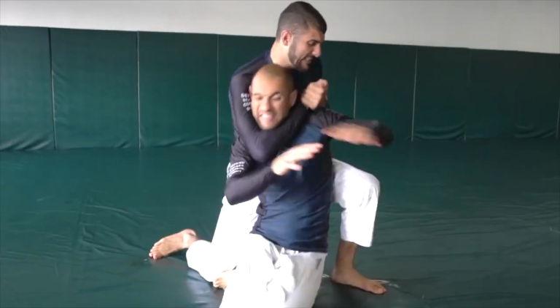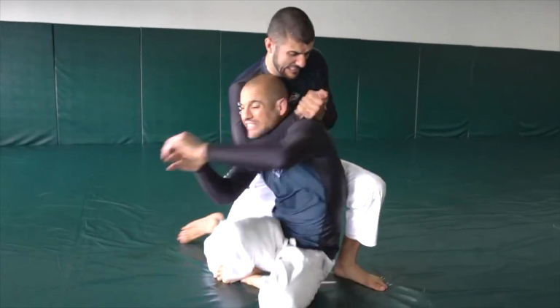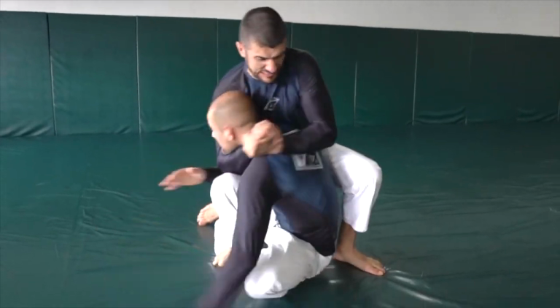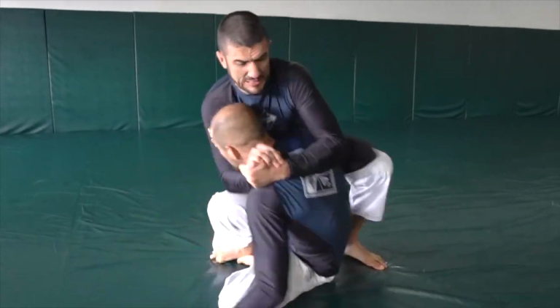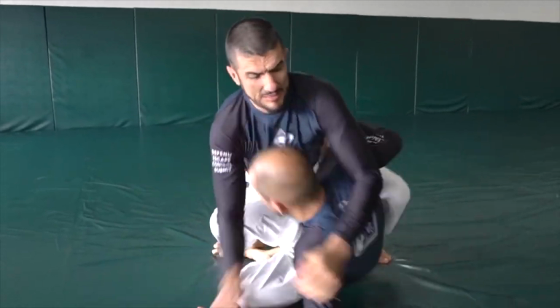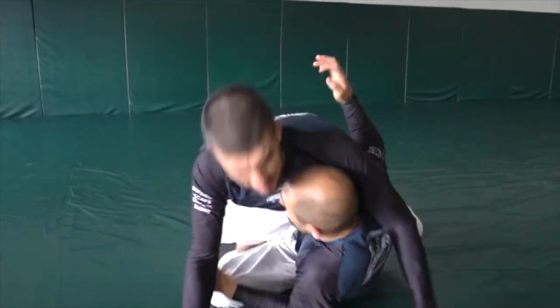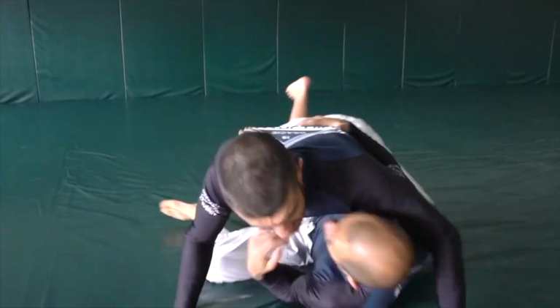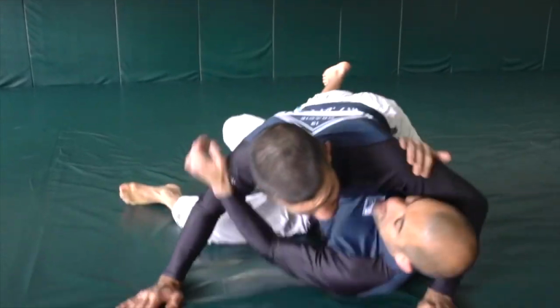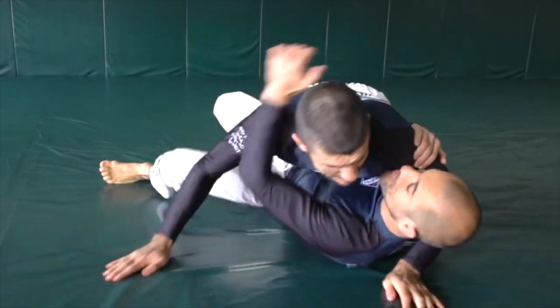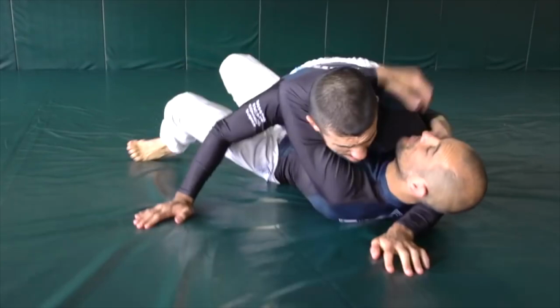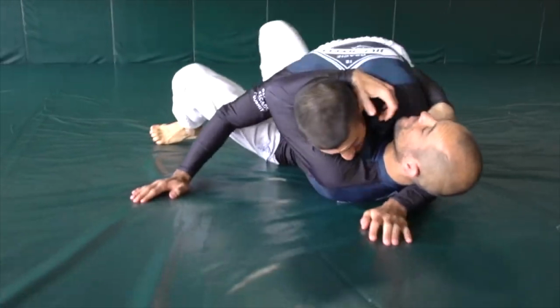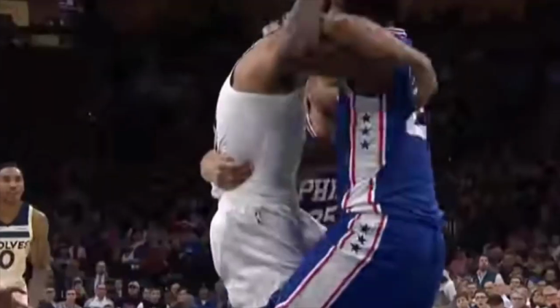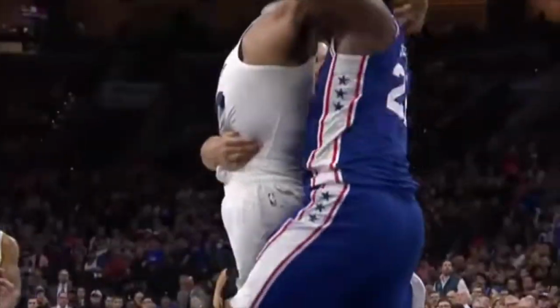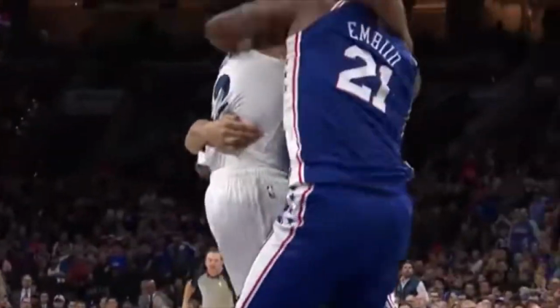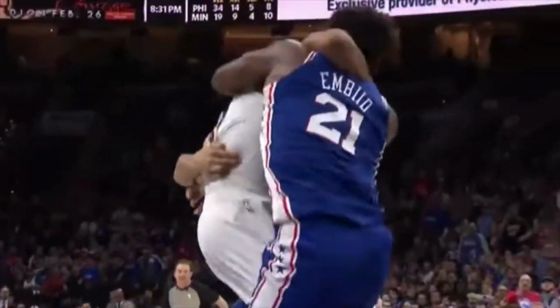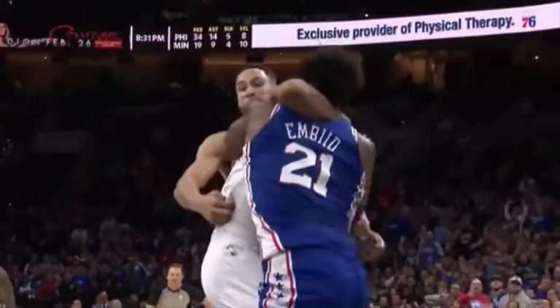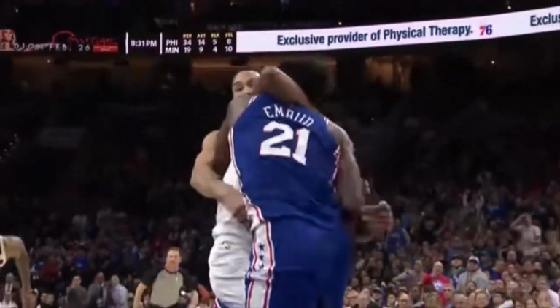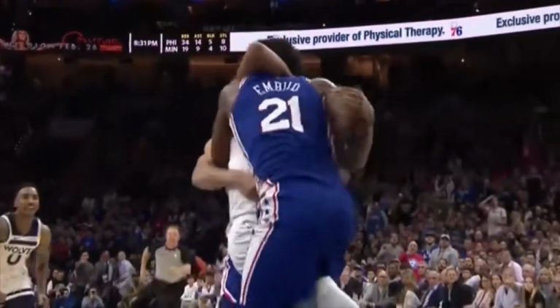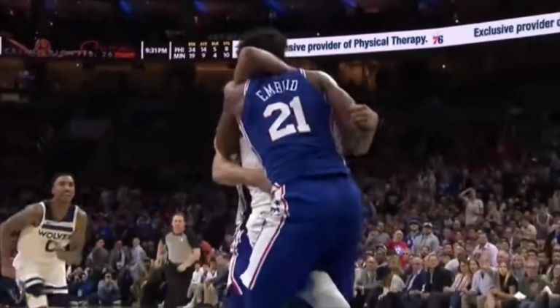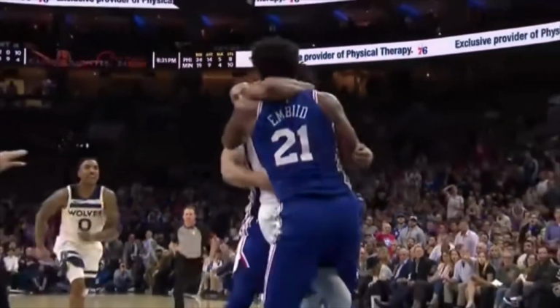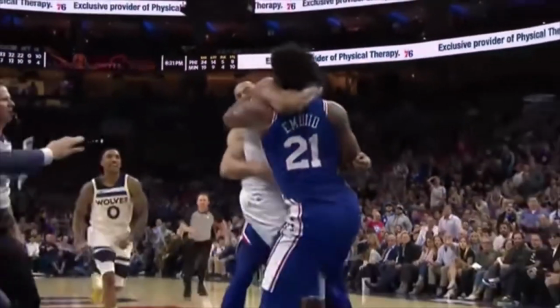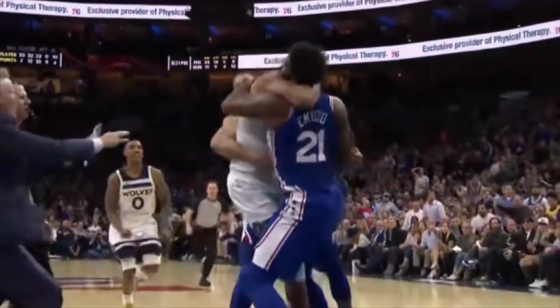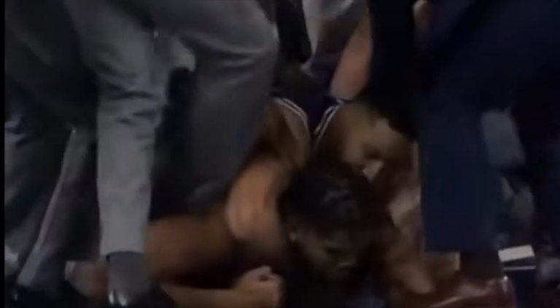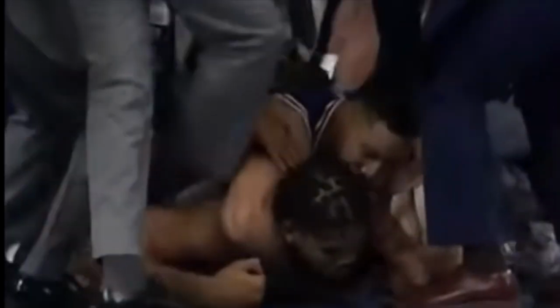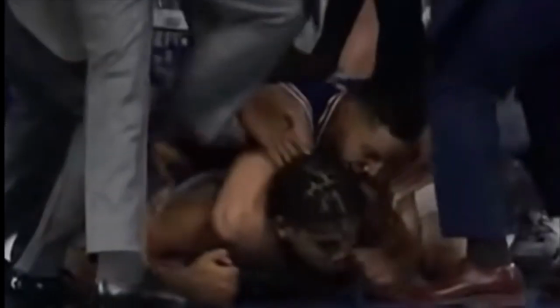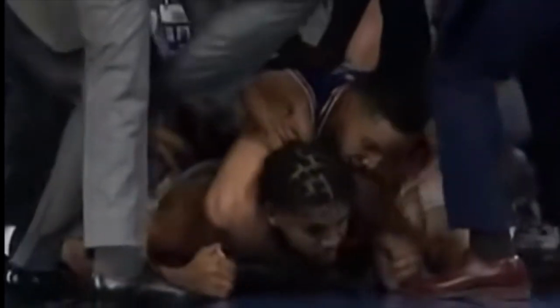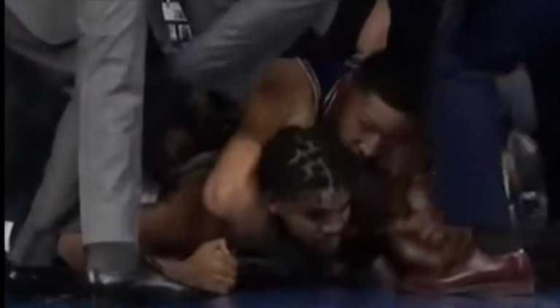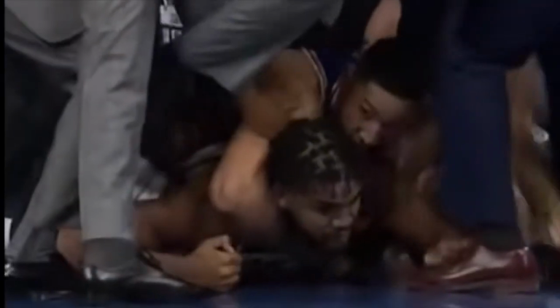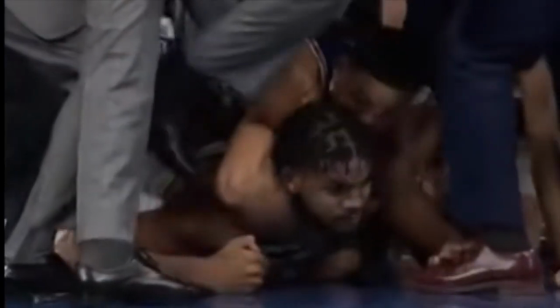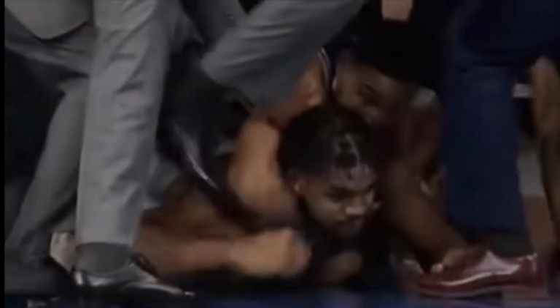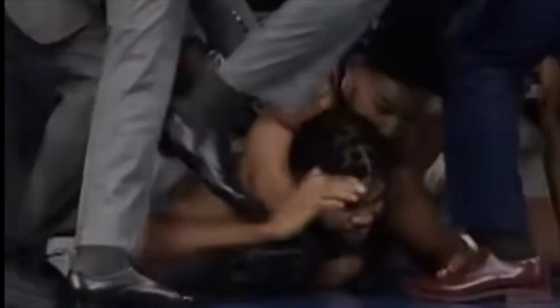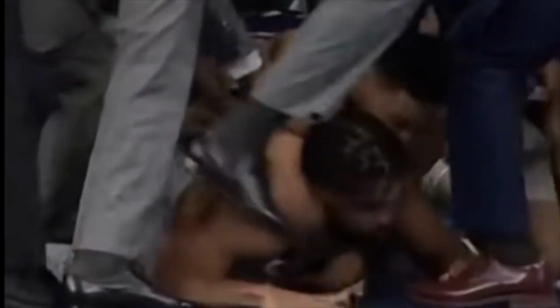It's the same in every position. If you get choked, turn towards the choking shoulder and you're free as a bird. Bottom line, you don't want this to be you. Learn Gracie Jiu-Jitsu.